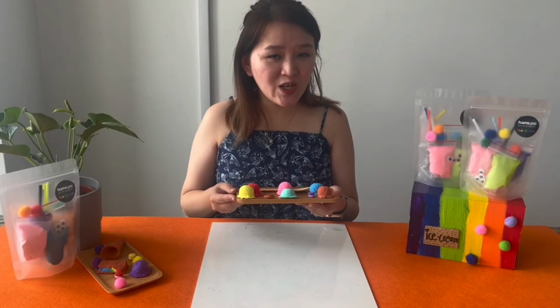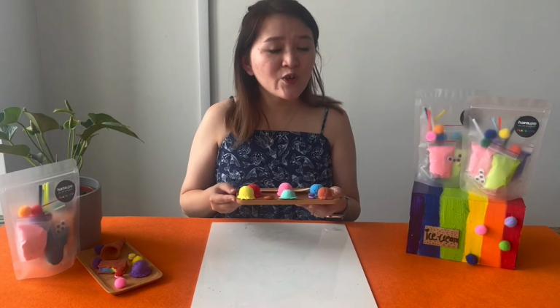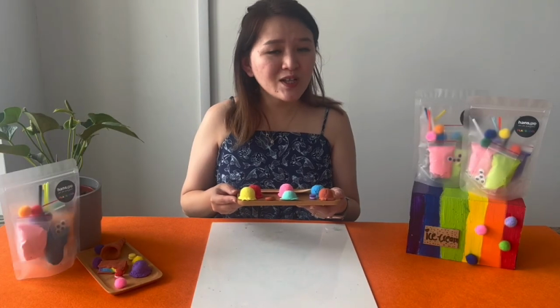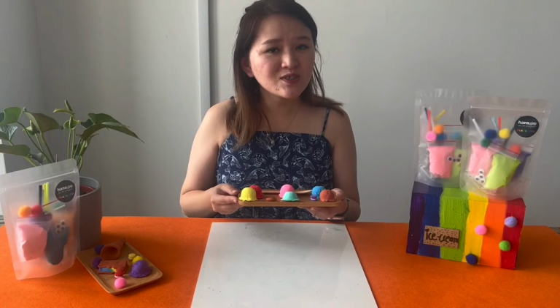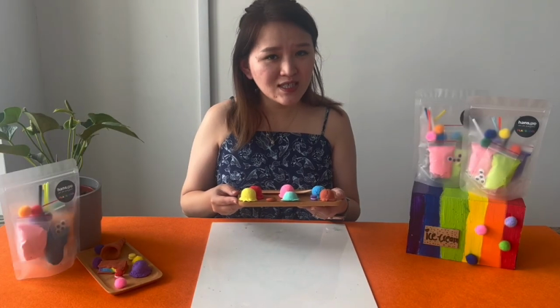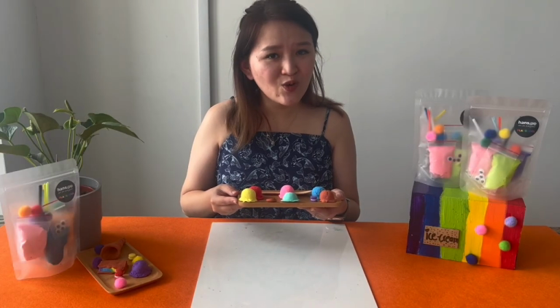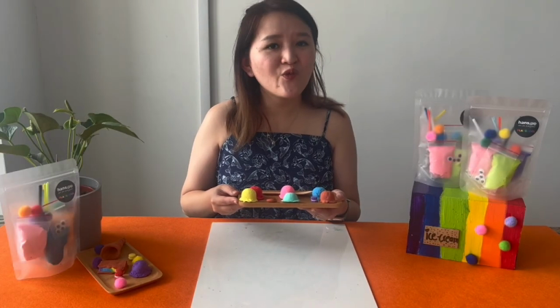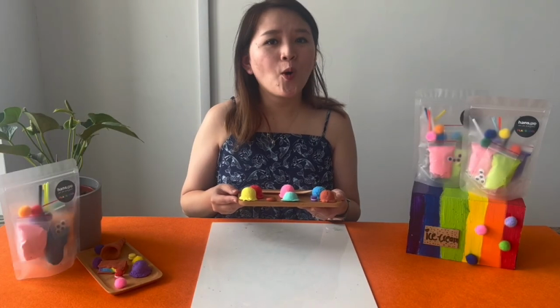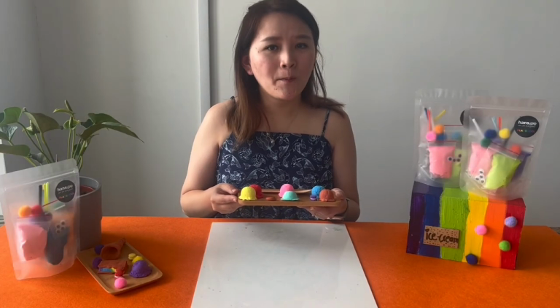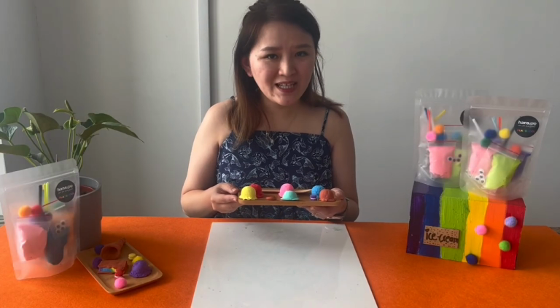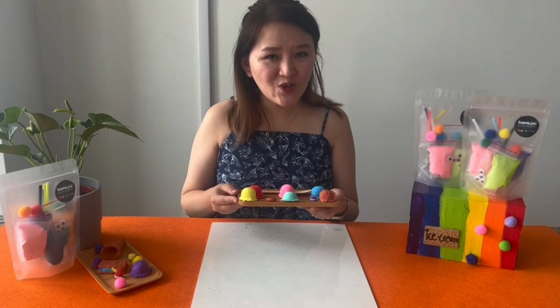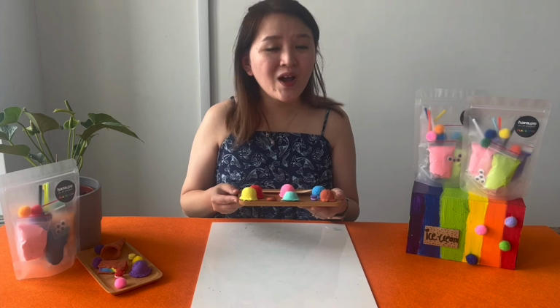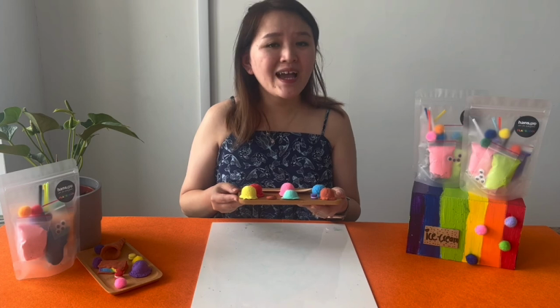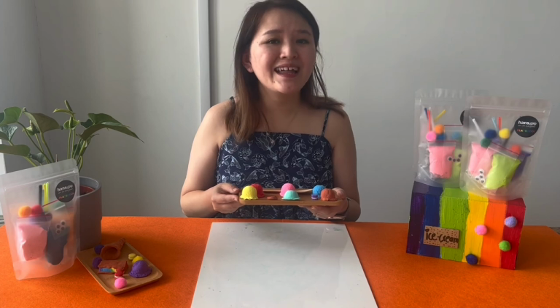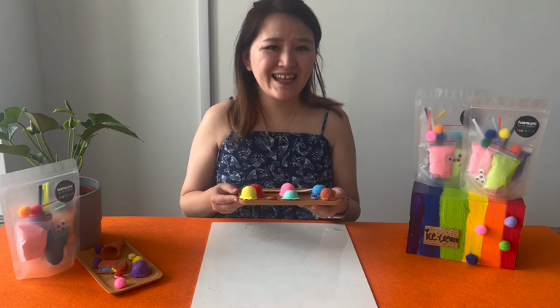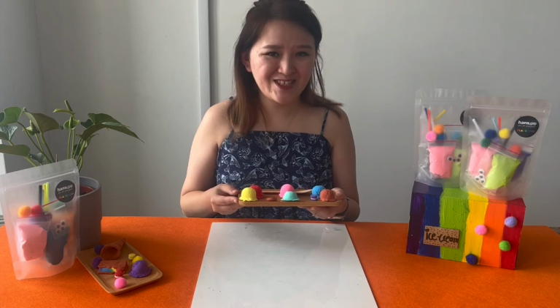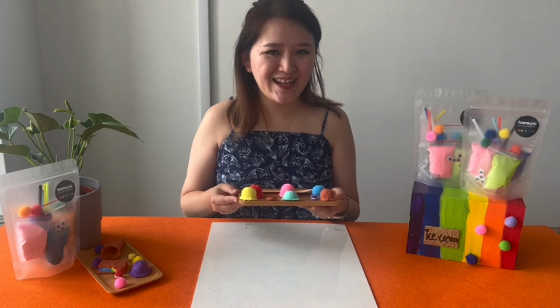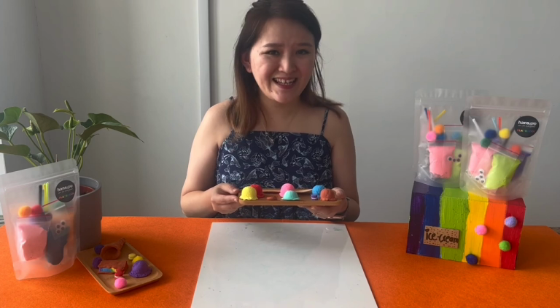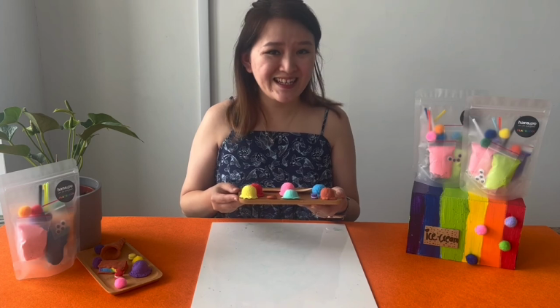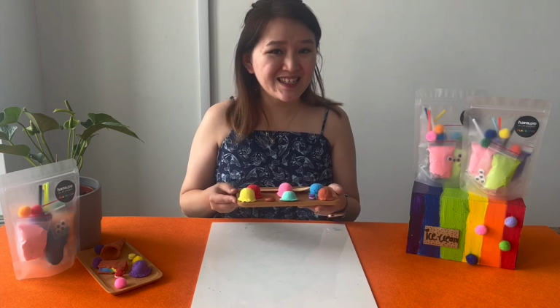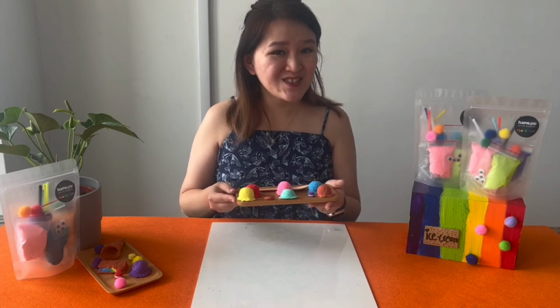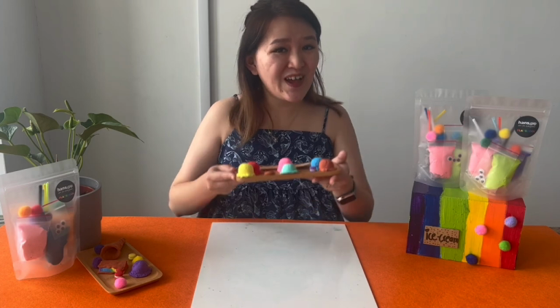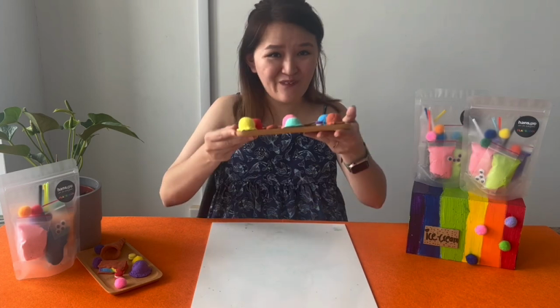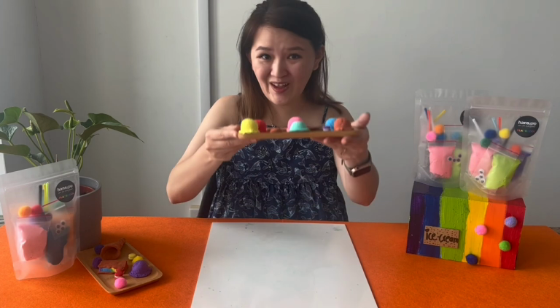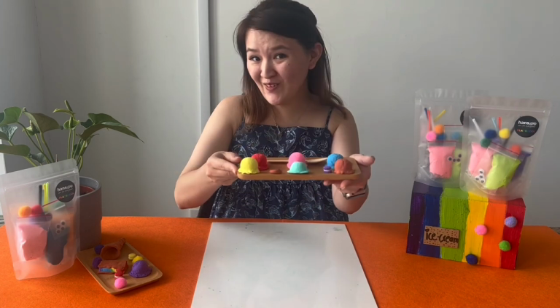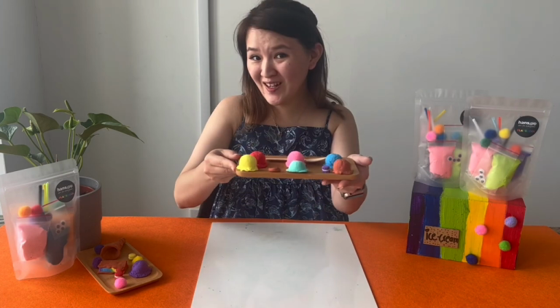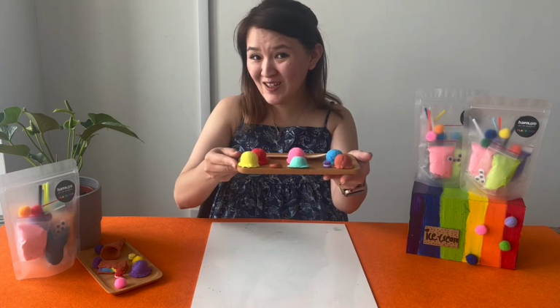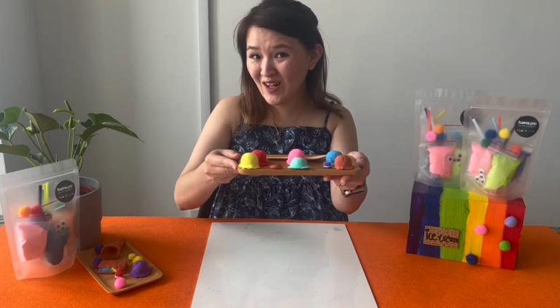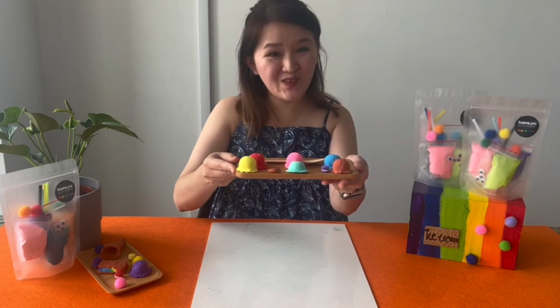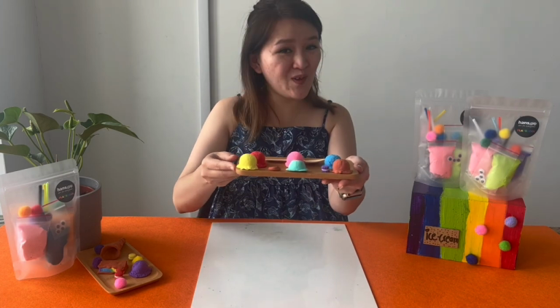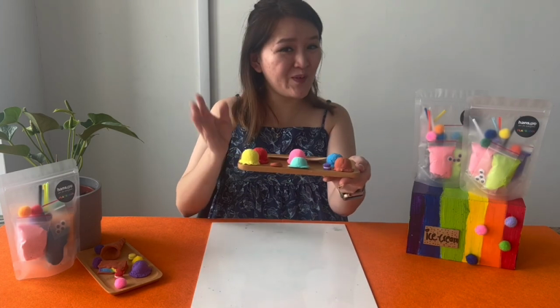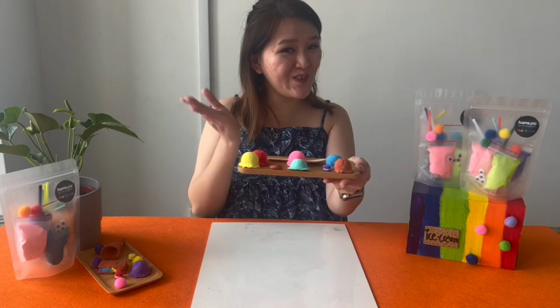So we have come to the end of sharing what to take note of for play-doh and air dry clay. Have fun with your little ones and your beautiful creations!